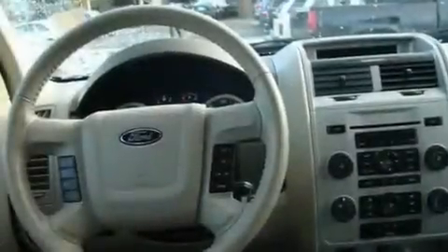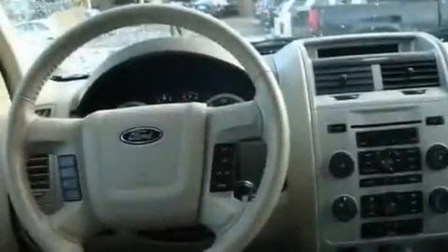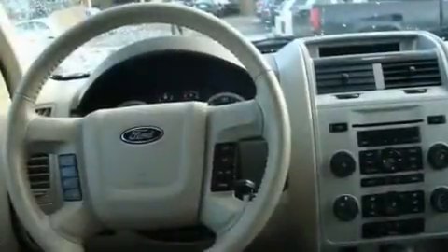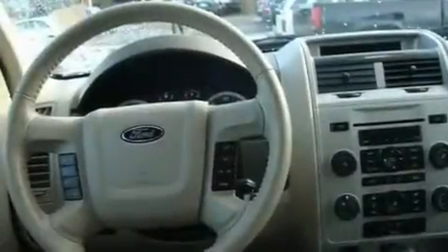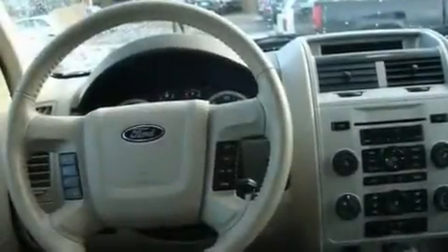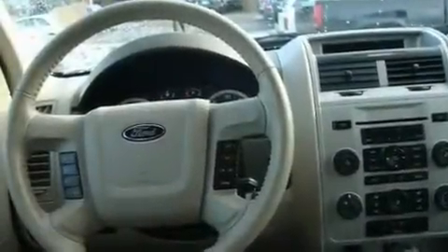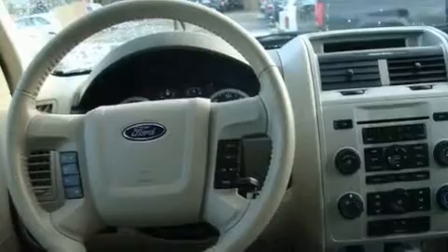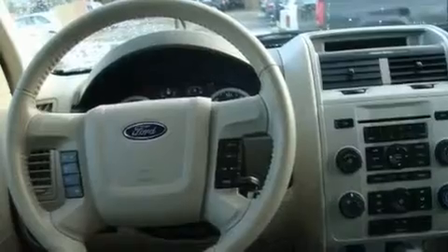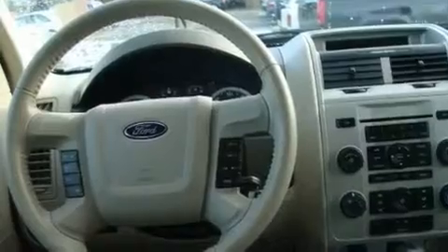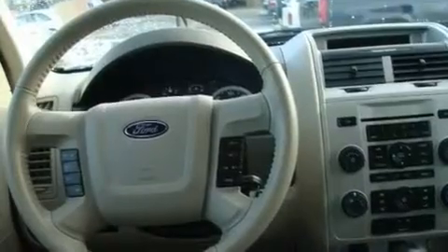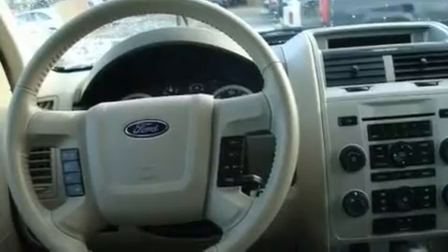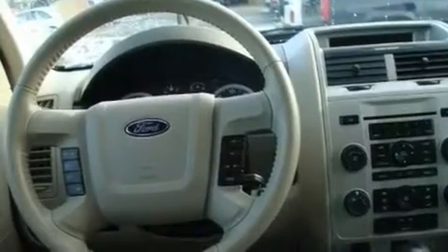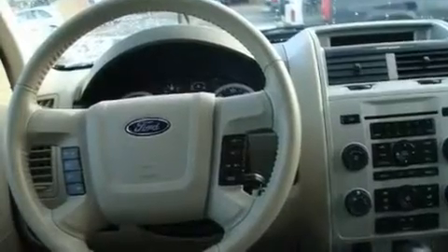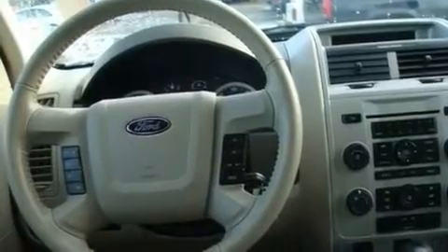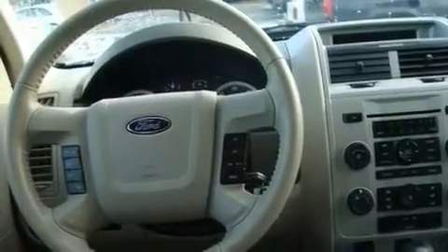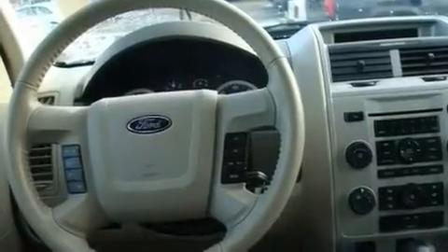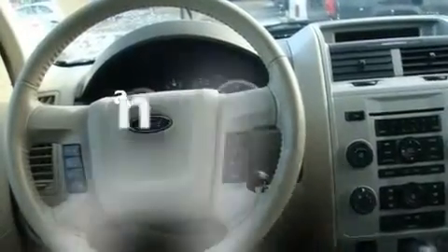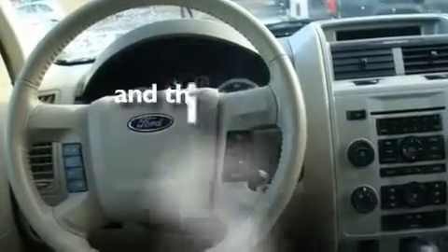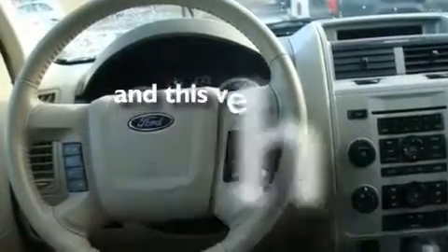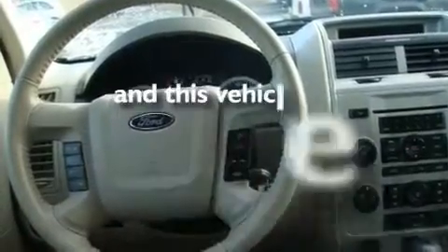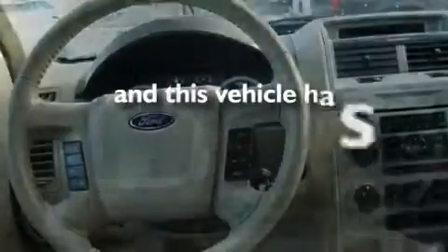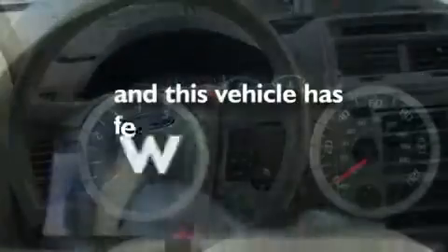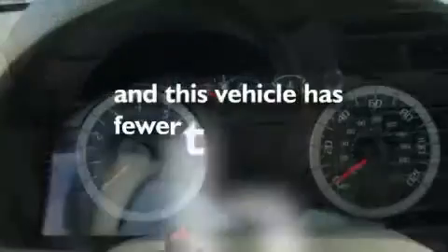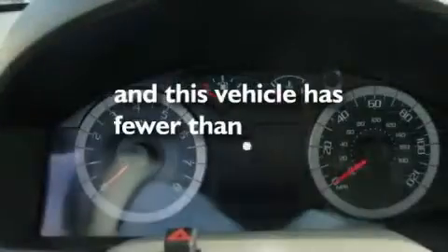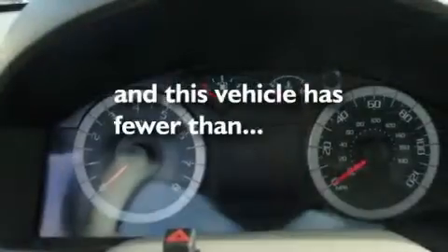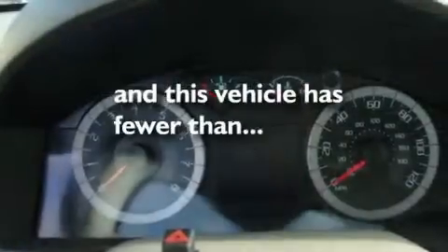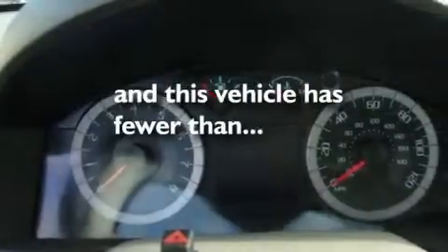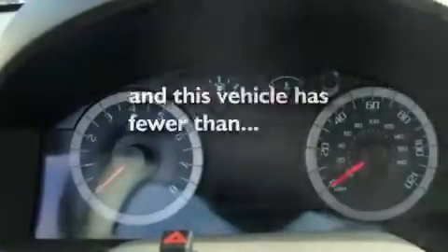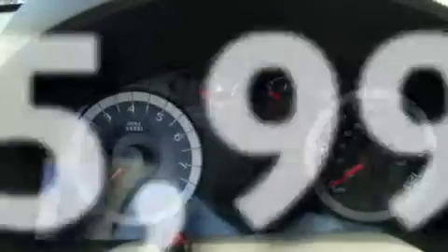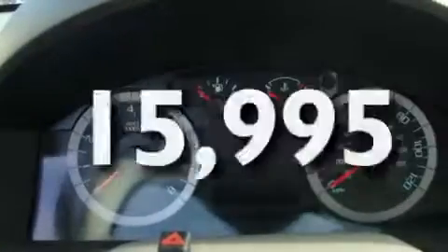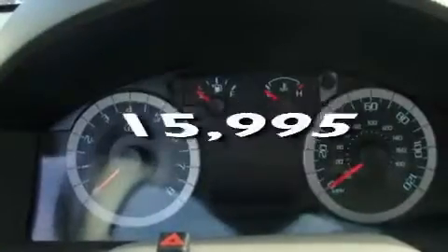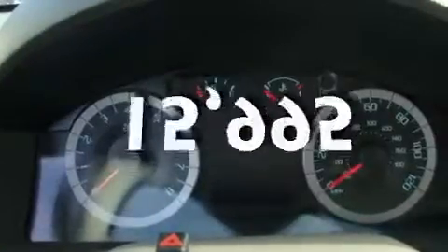Additional features include fog lamps, a traction control system, and this vehicle has fewer than 16,000 miles on the odometer.